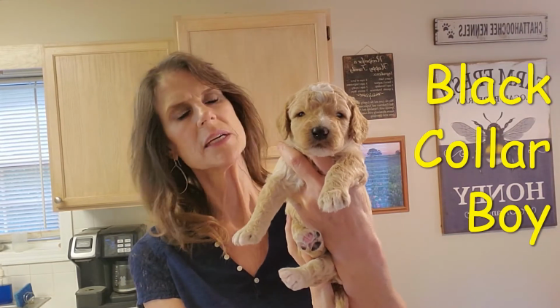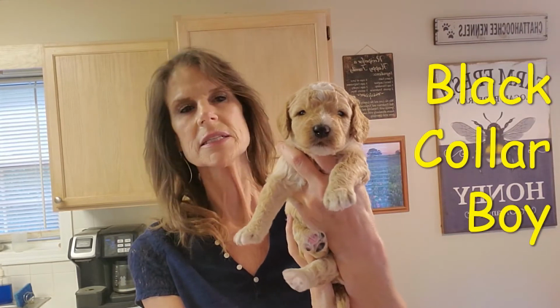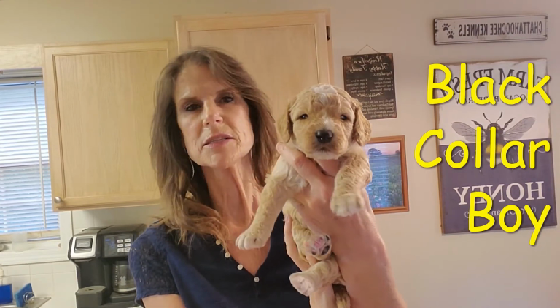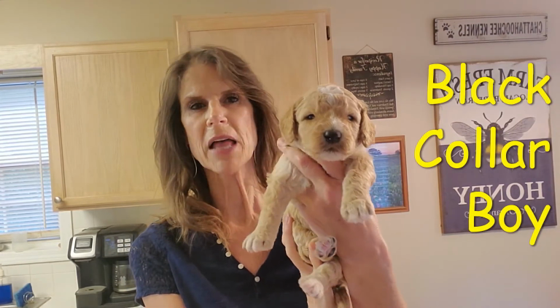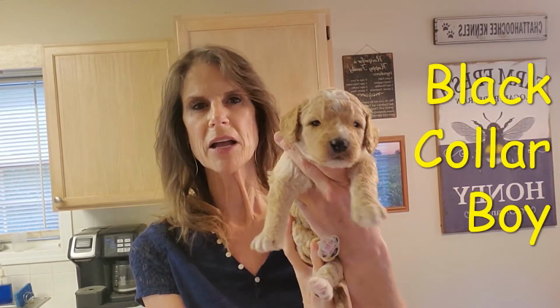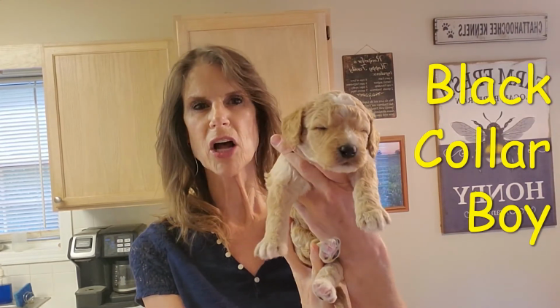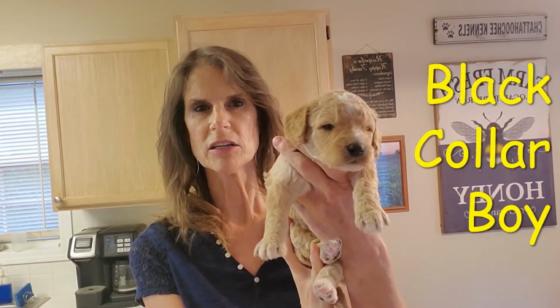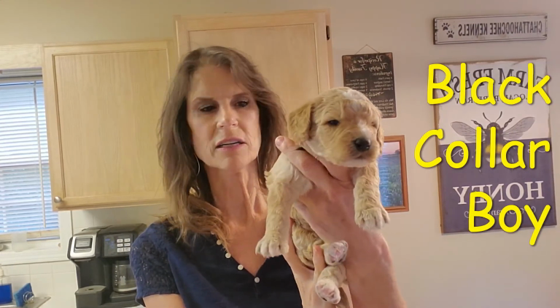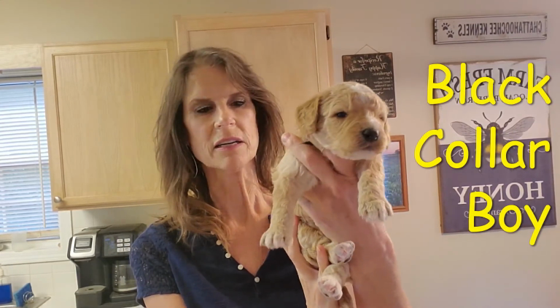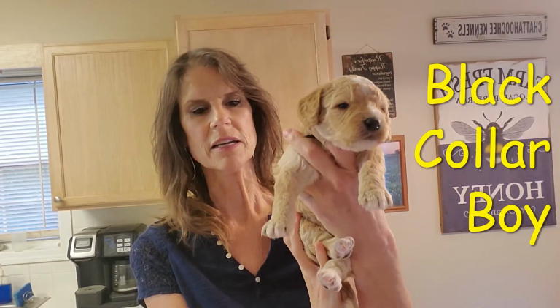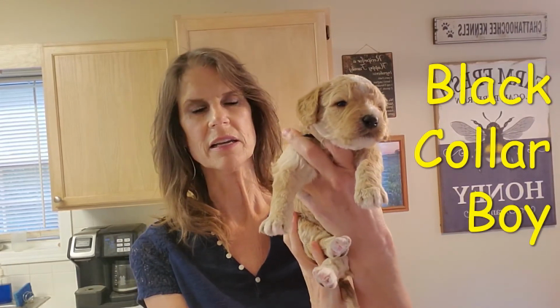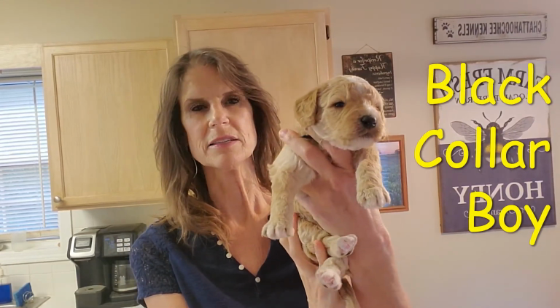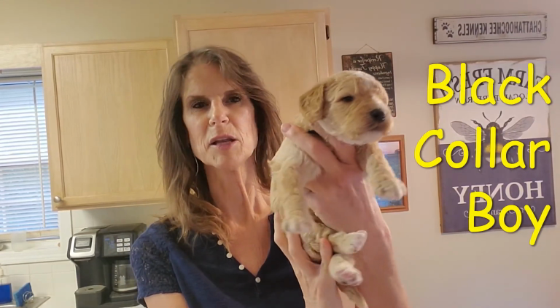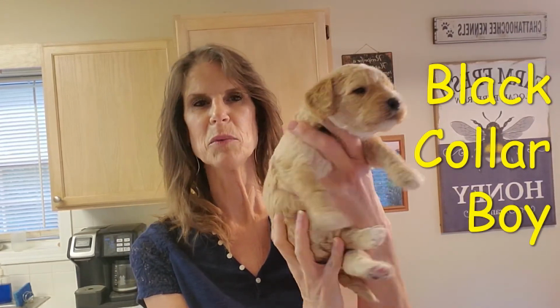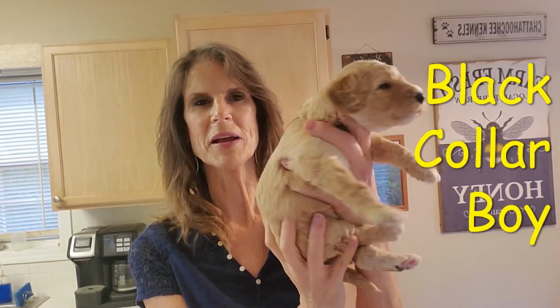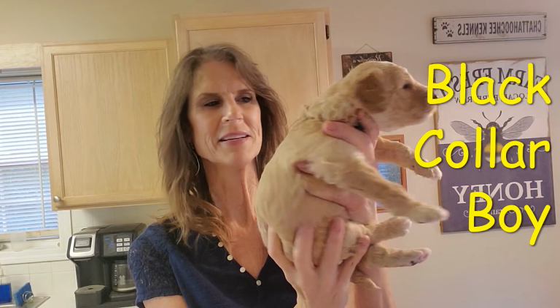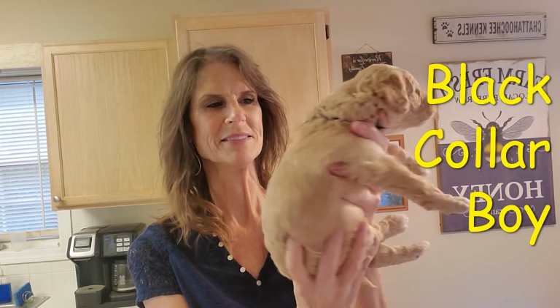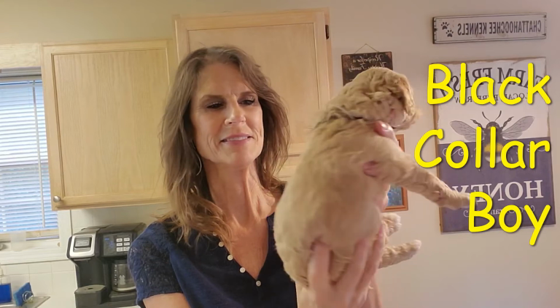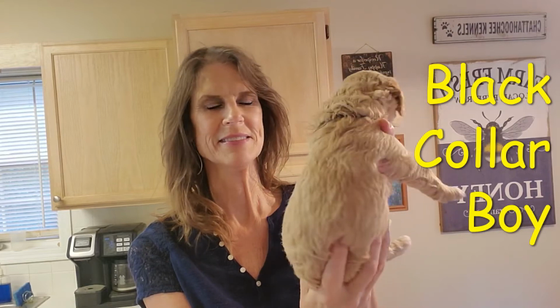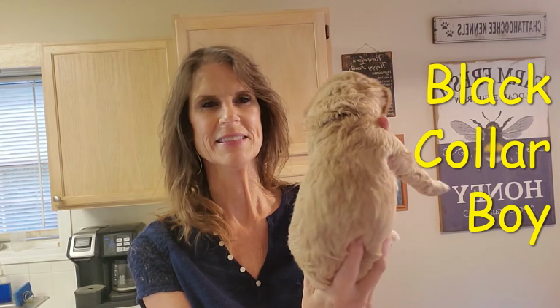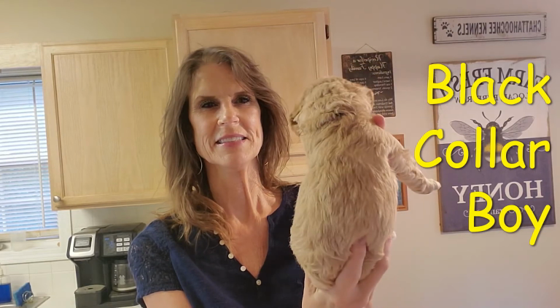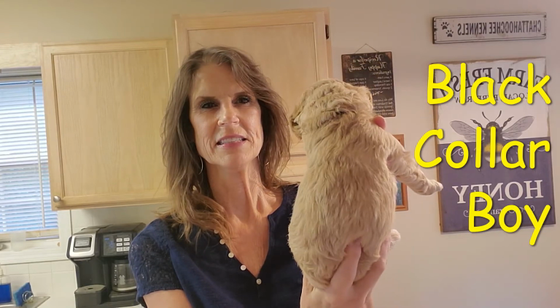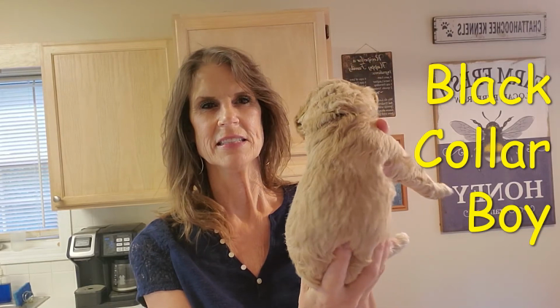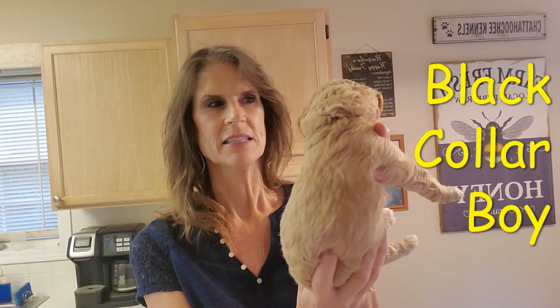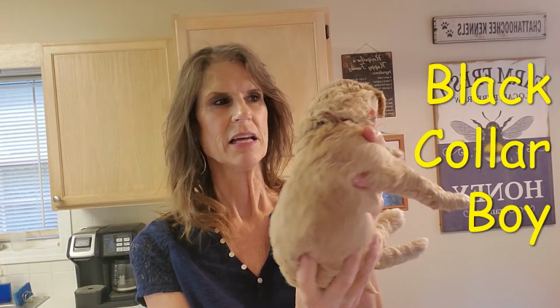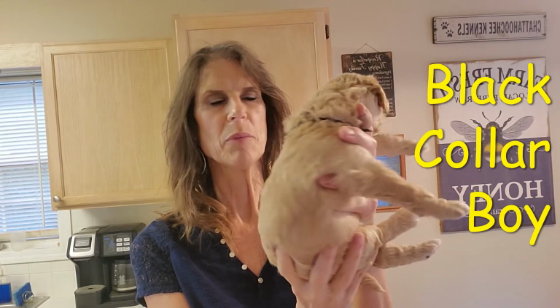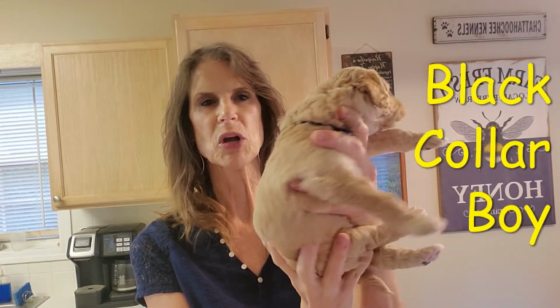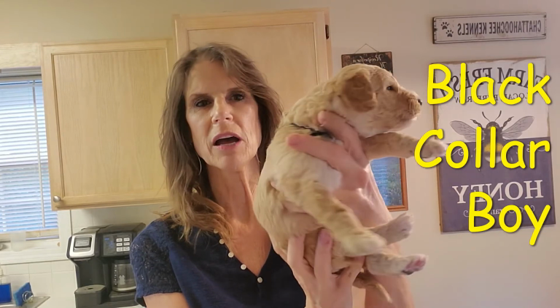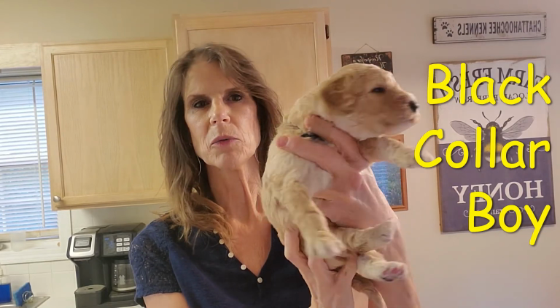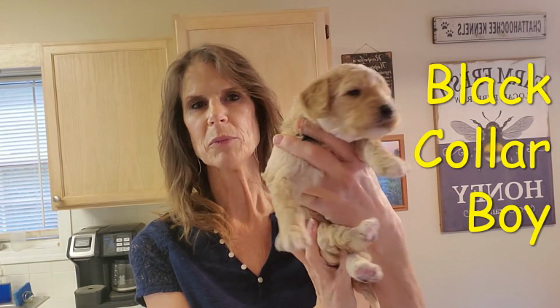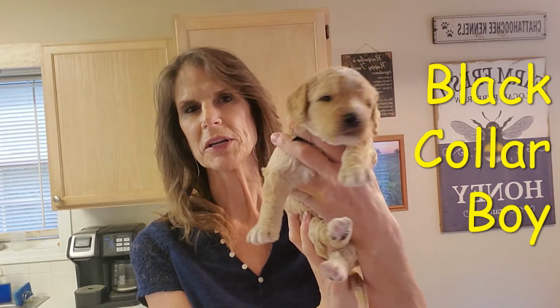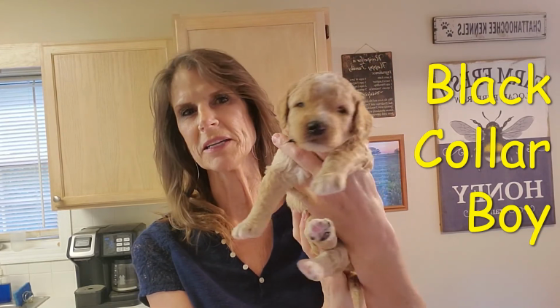This is black collar and he is a little boy, with white apricot and white markings.